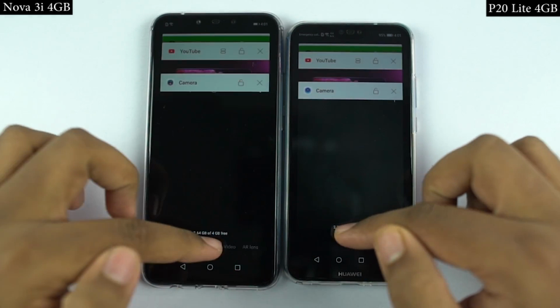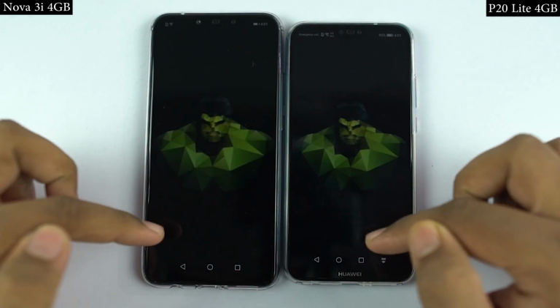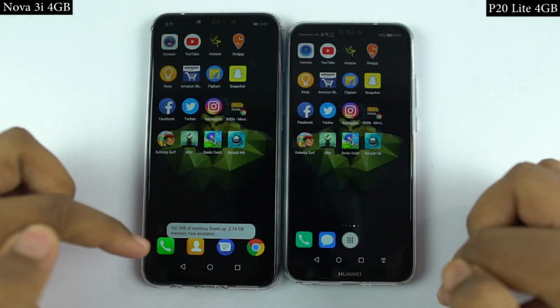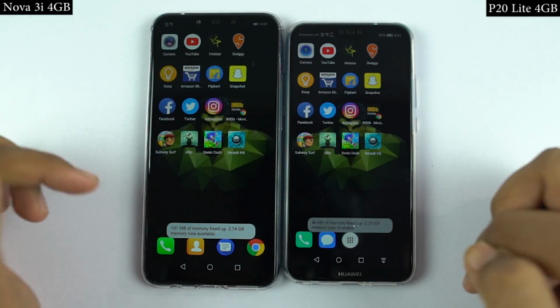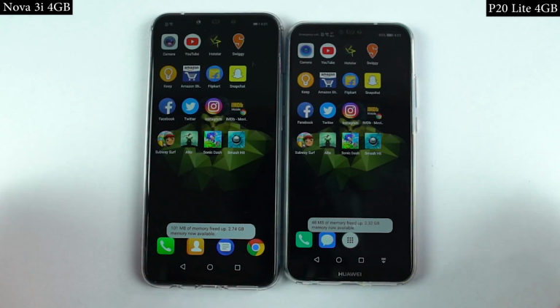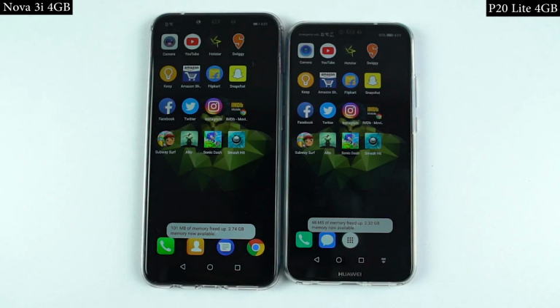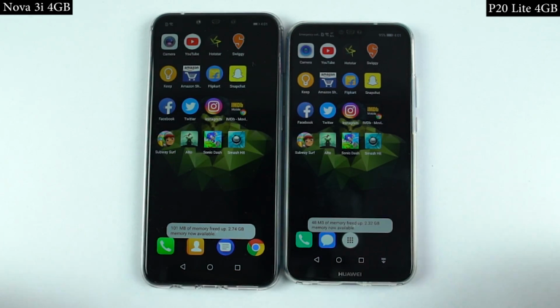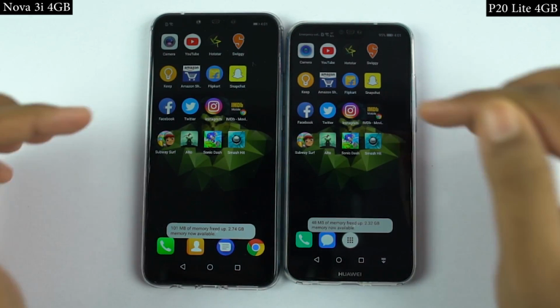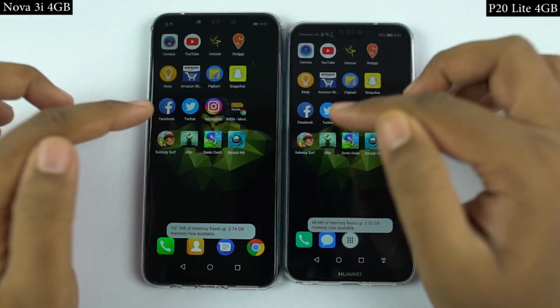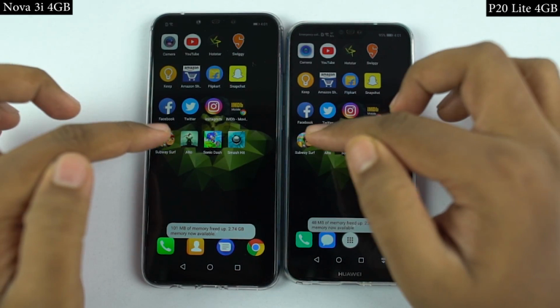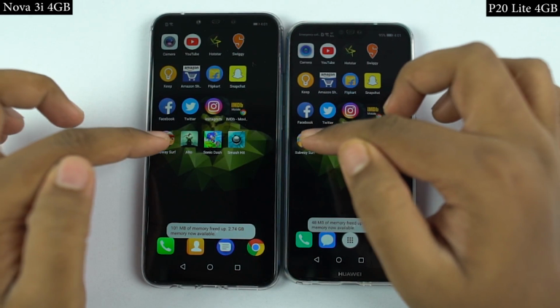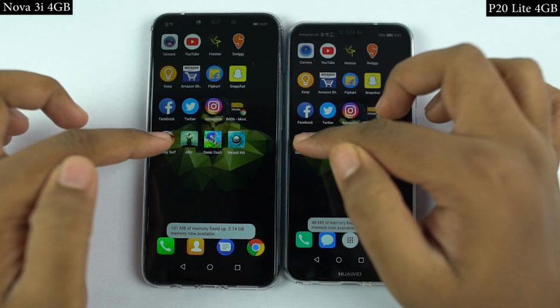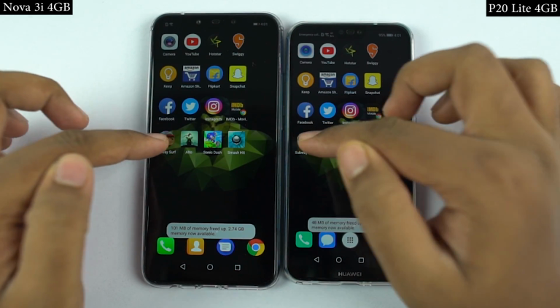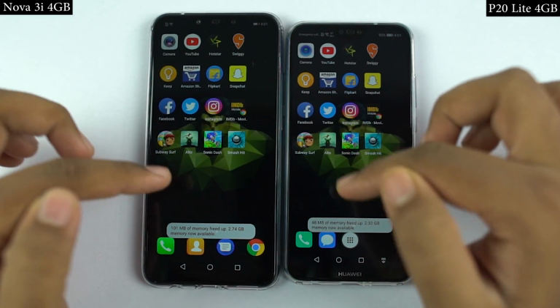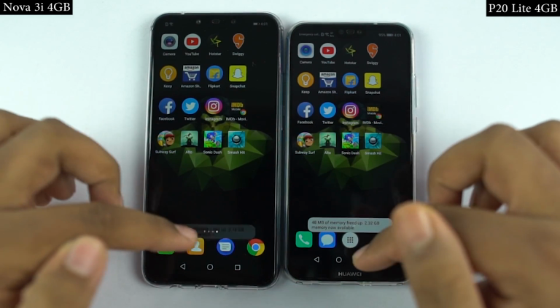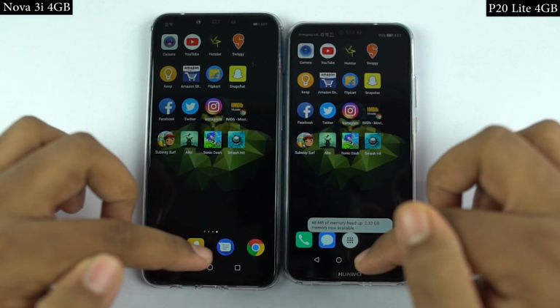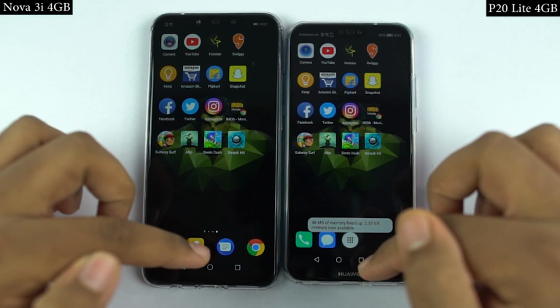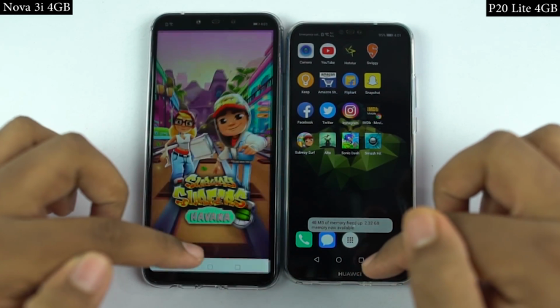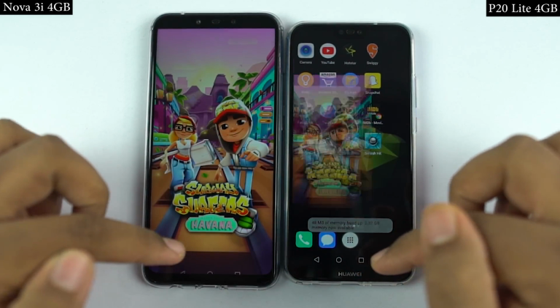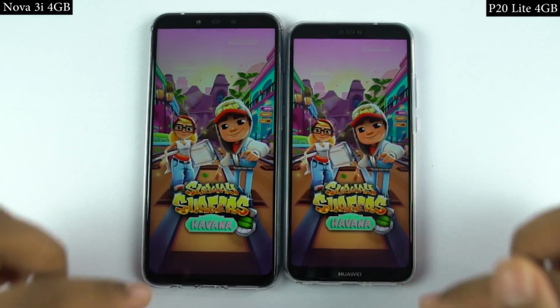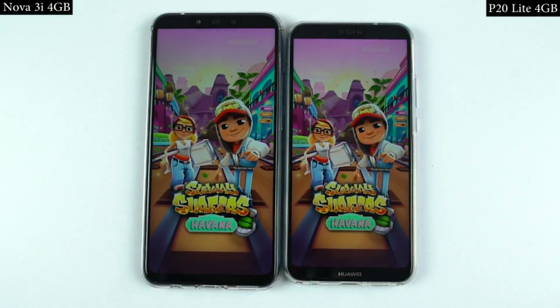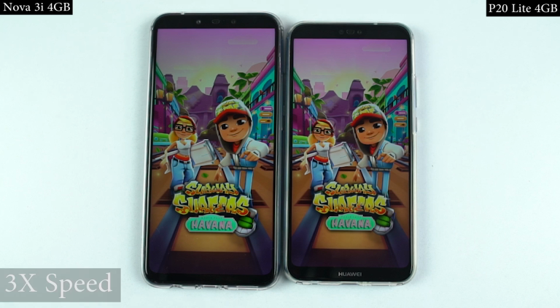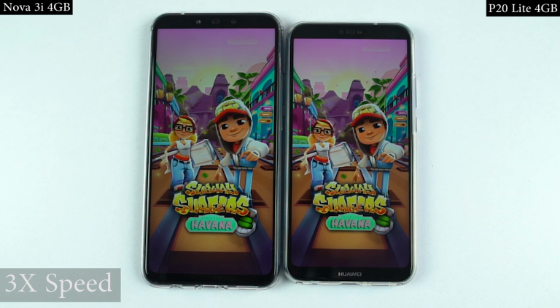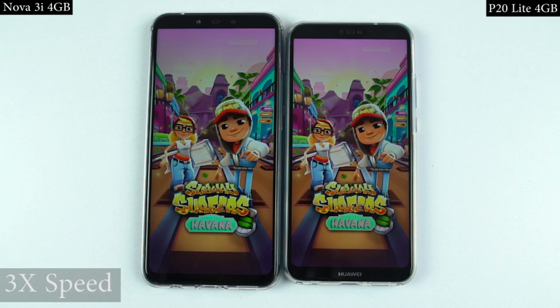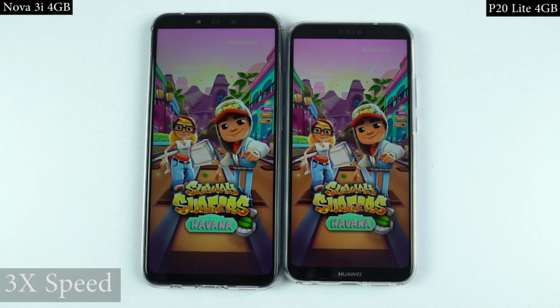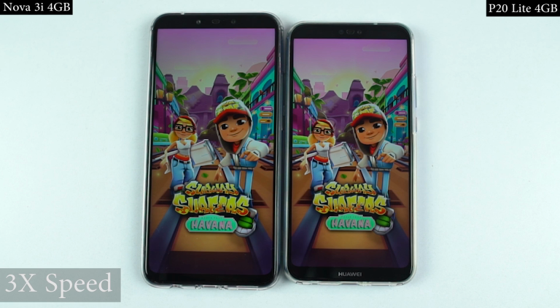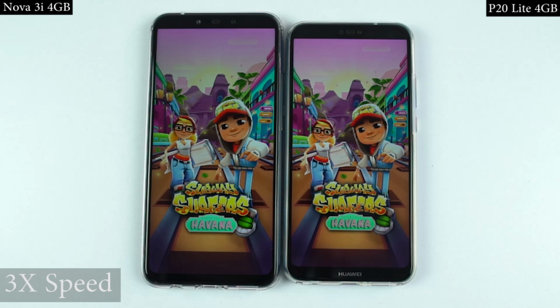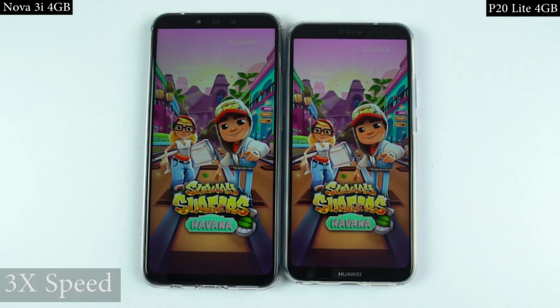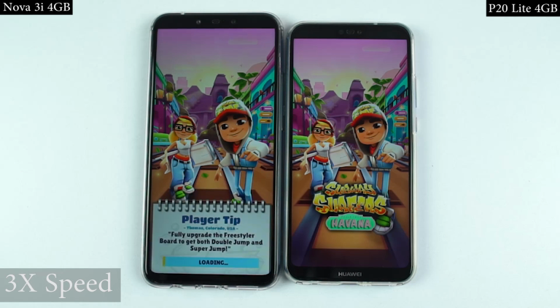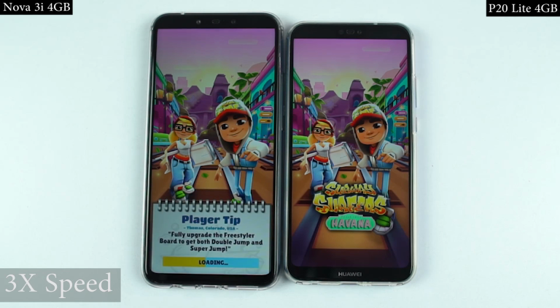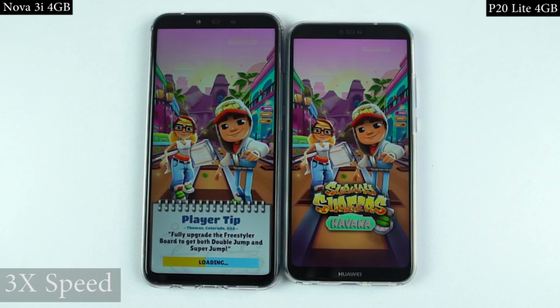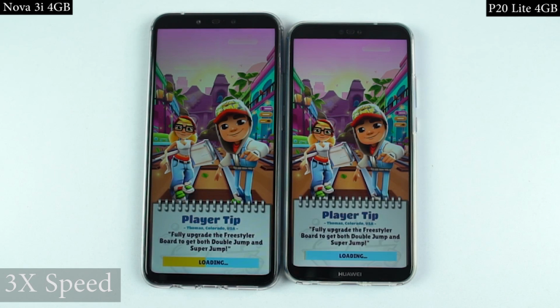Now for the last test, I'll open the last 4 games on both phones at the same time, and you can see which phone opens them faster.